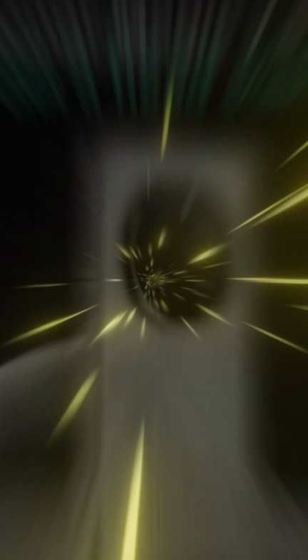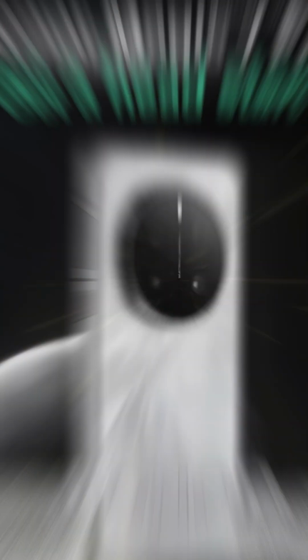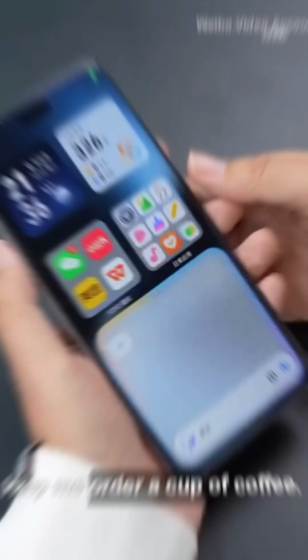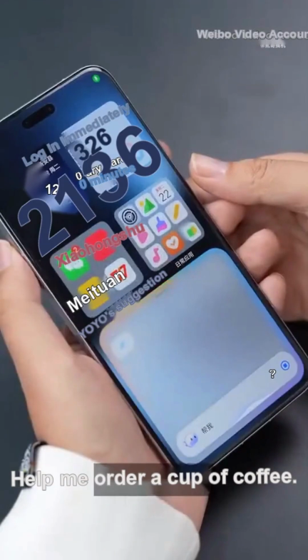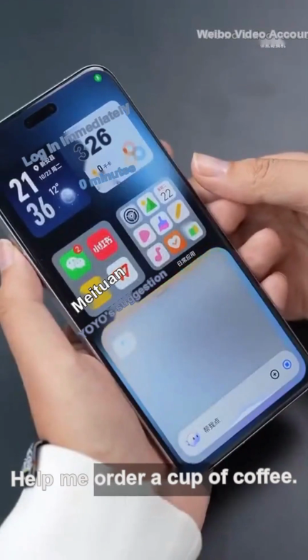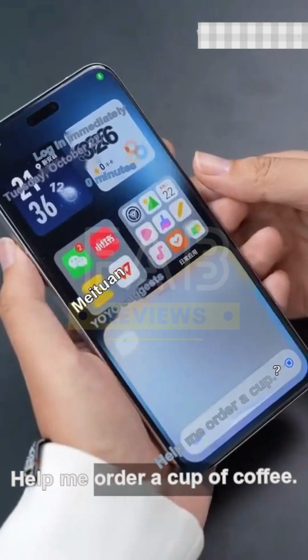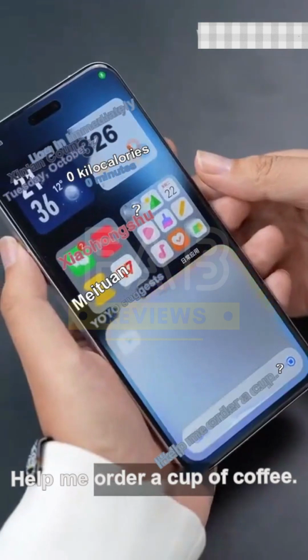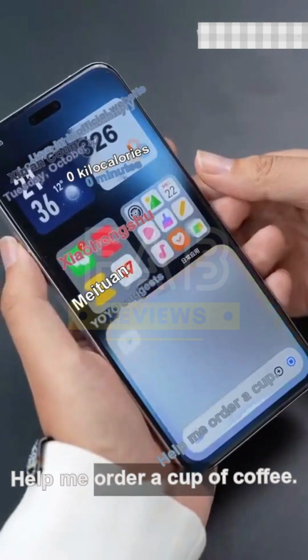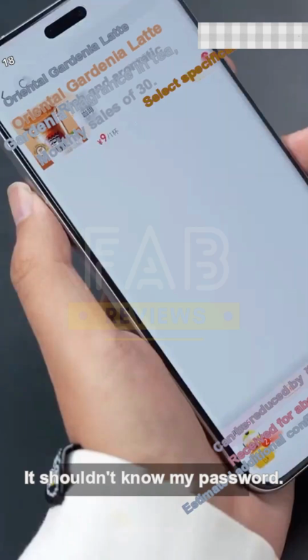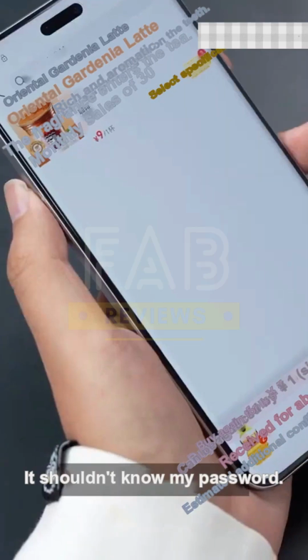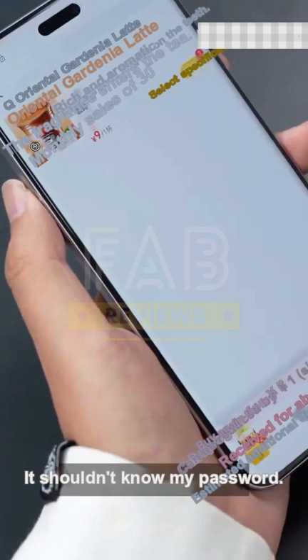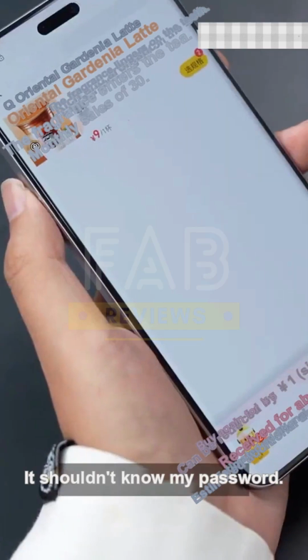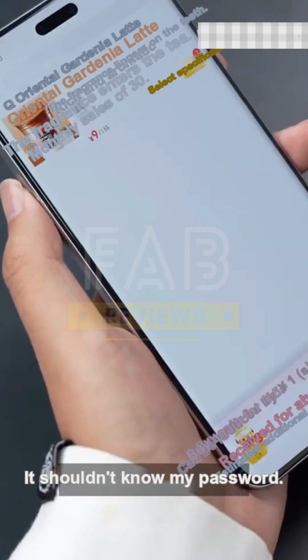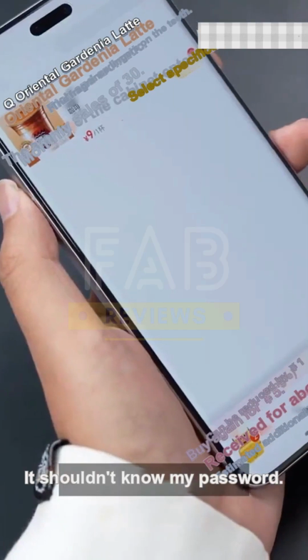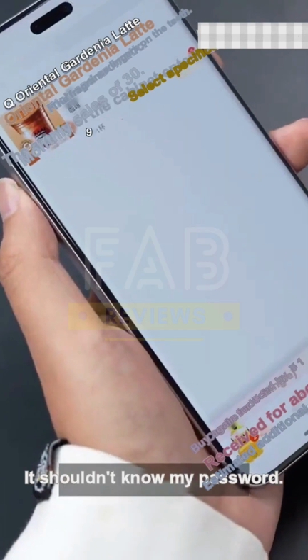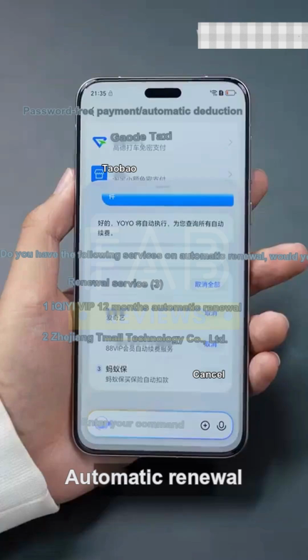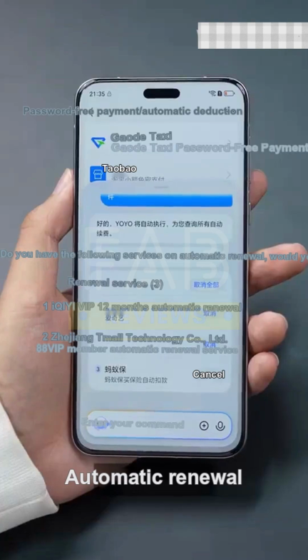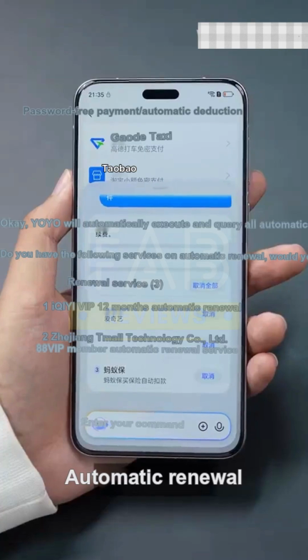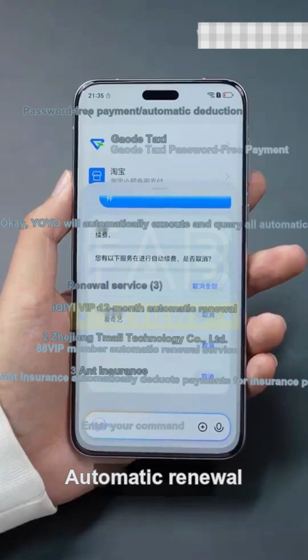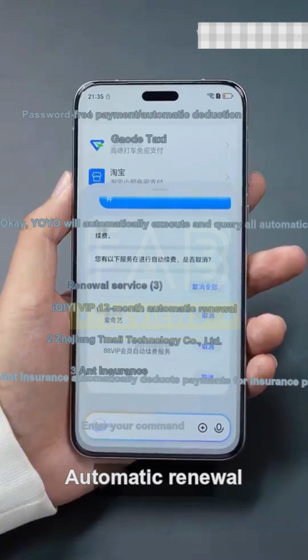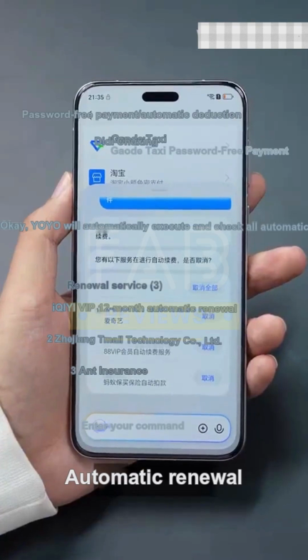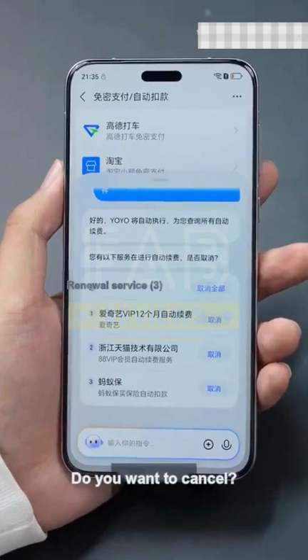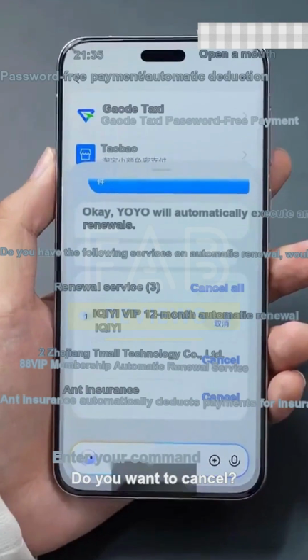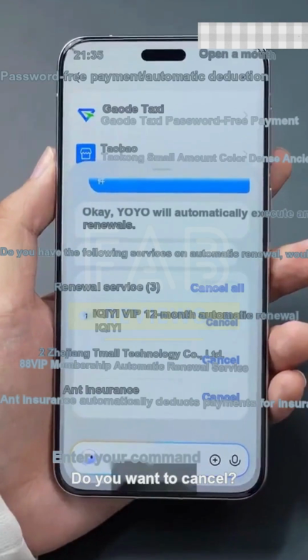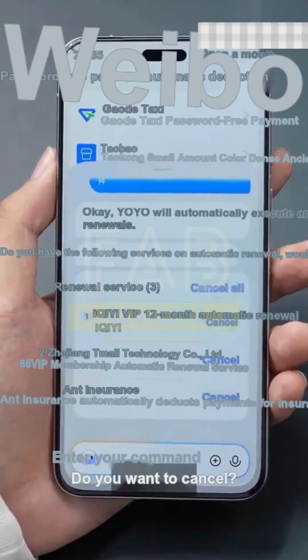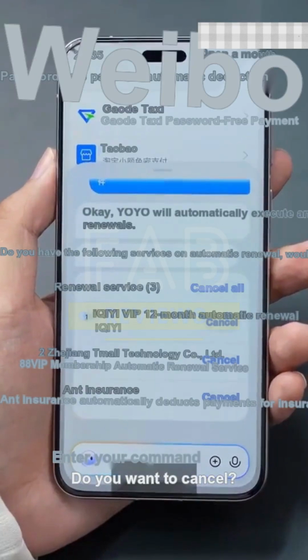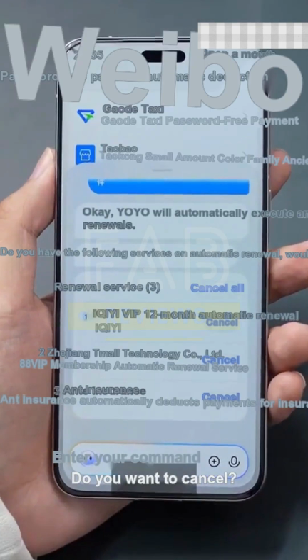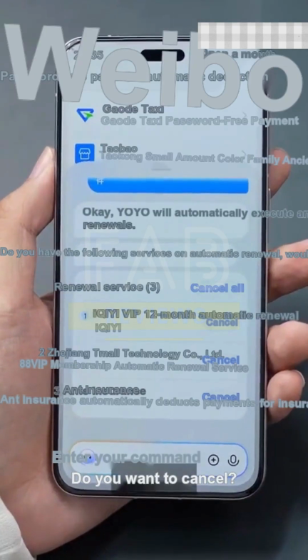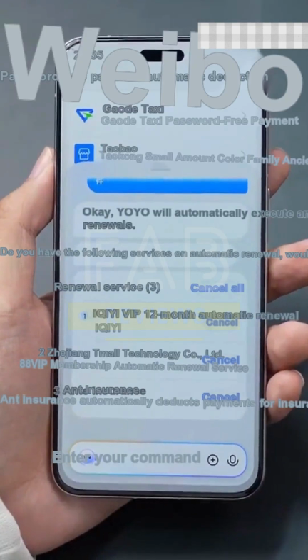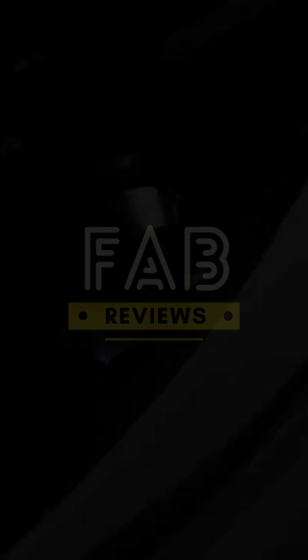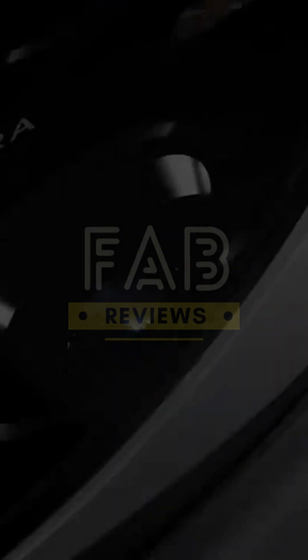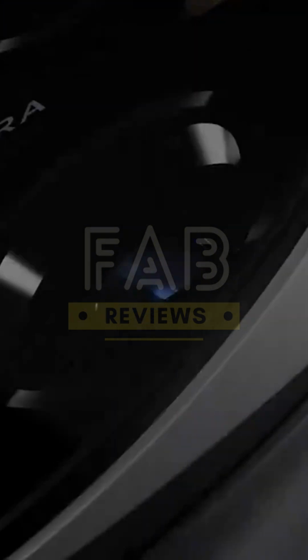Help me order a cup of coffee. He probably doesn't know my password for automatic renewal — I cancel it. That's right, I'm getting a hands-on experience.